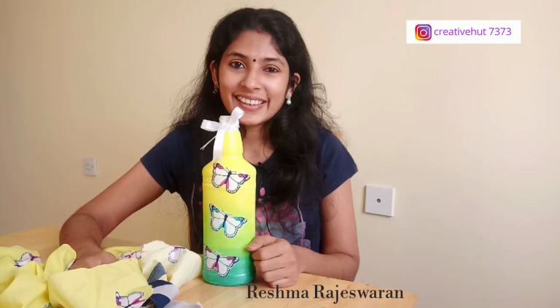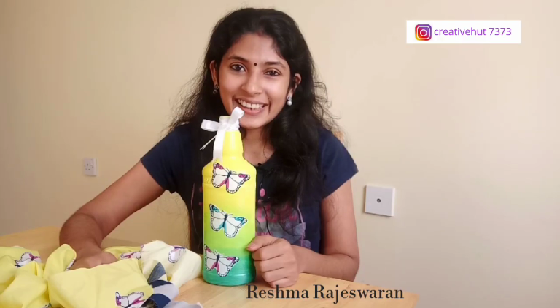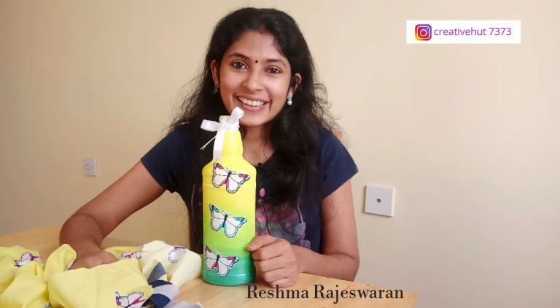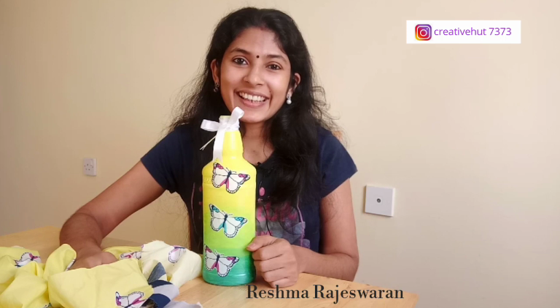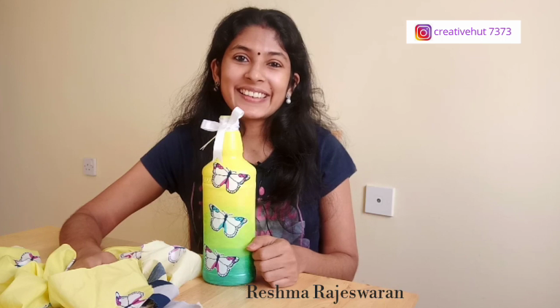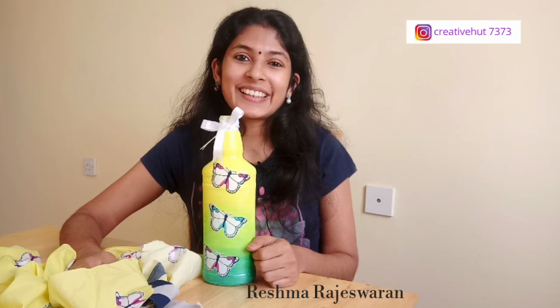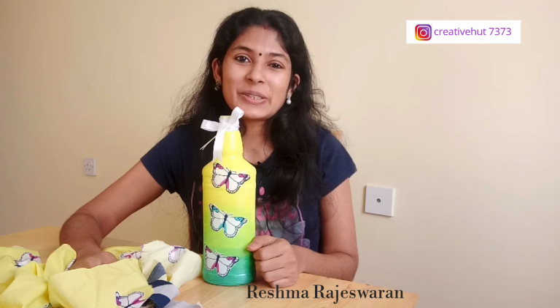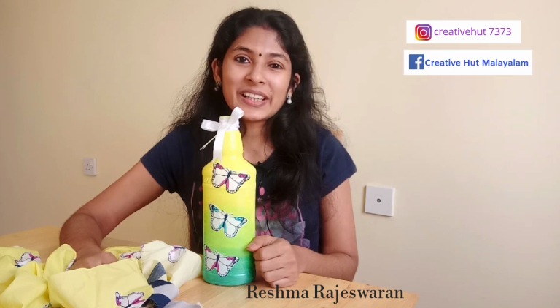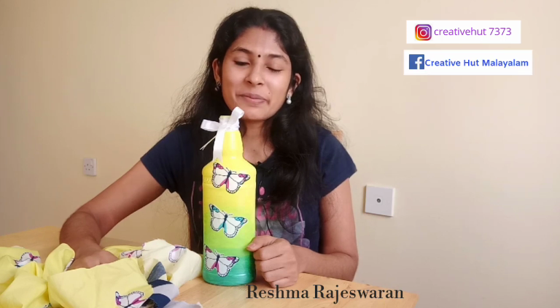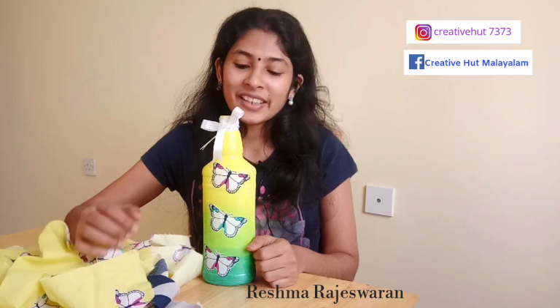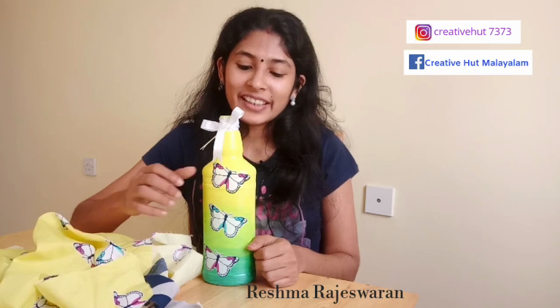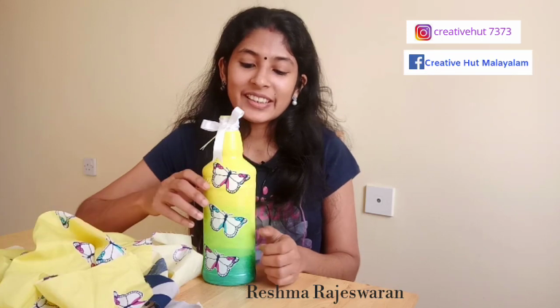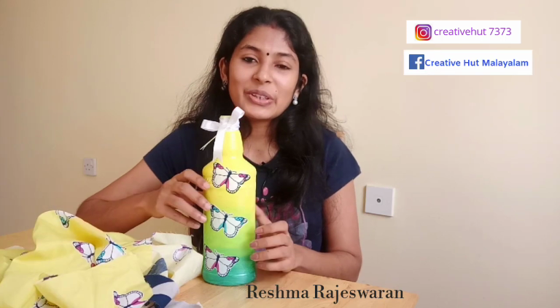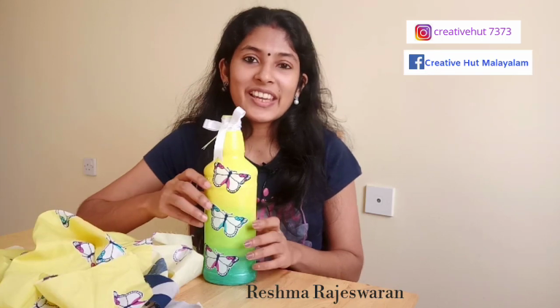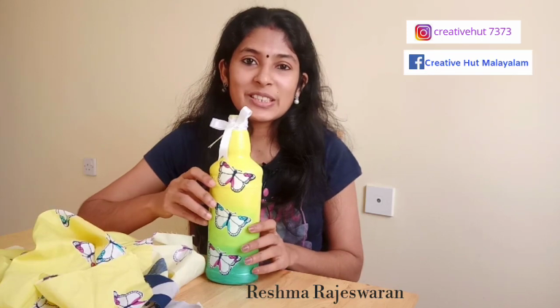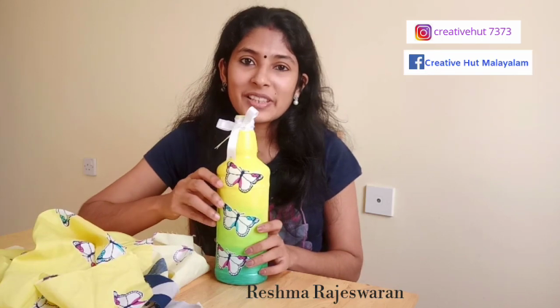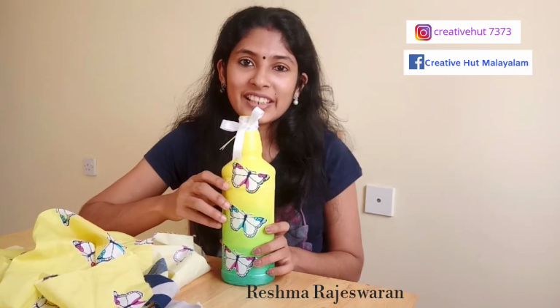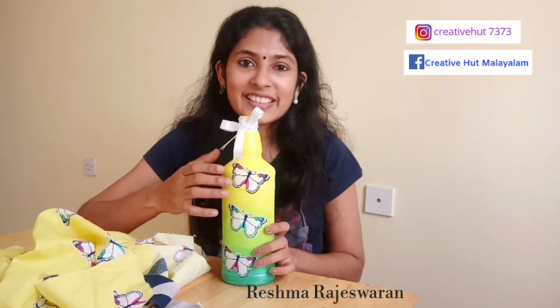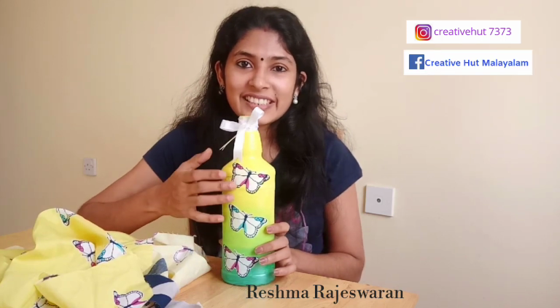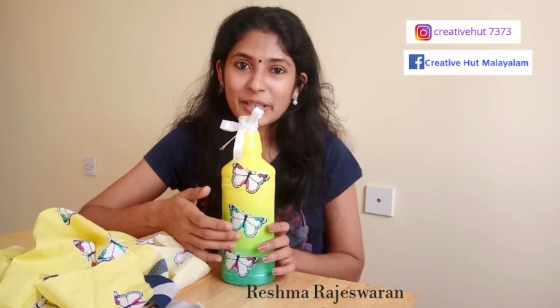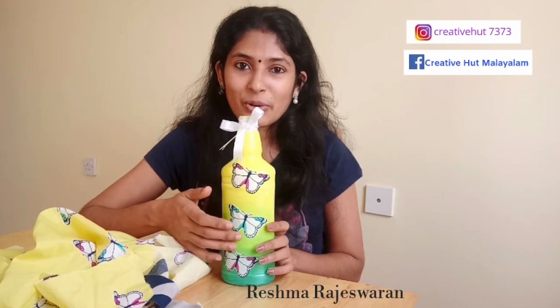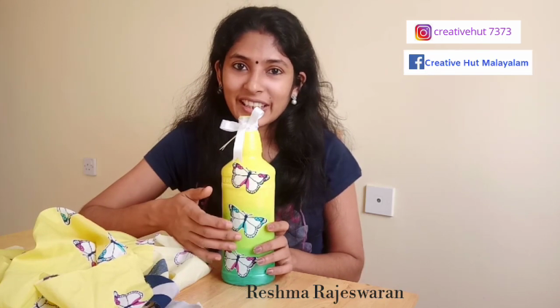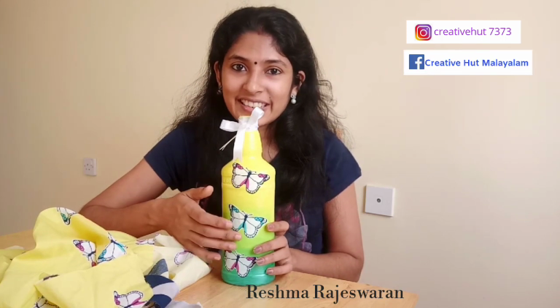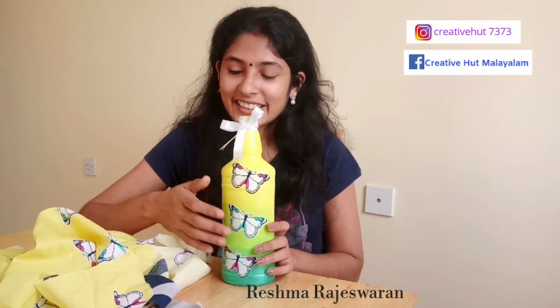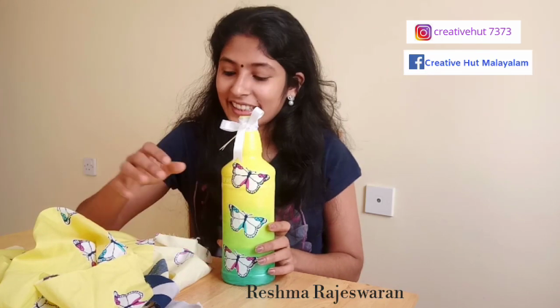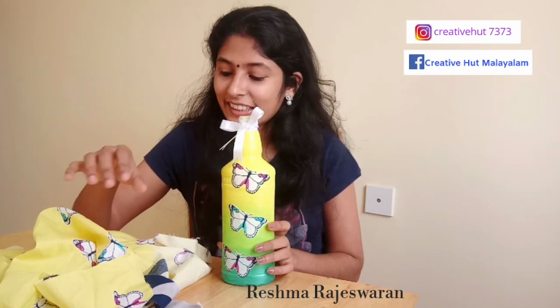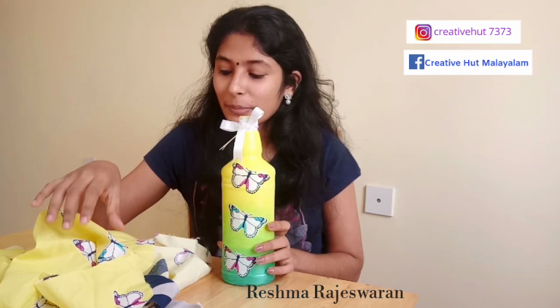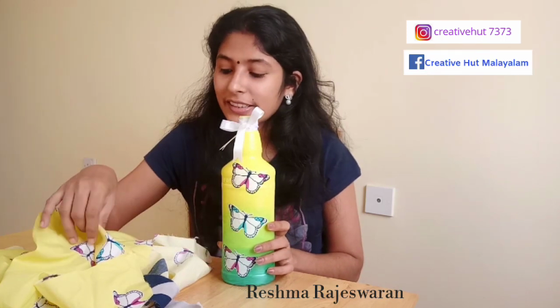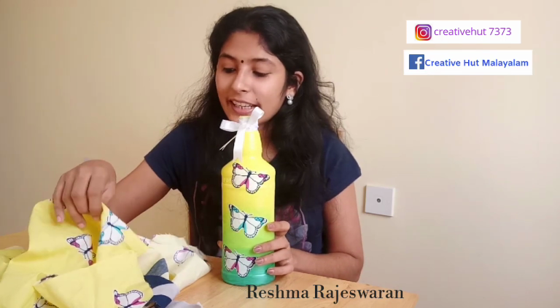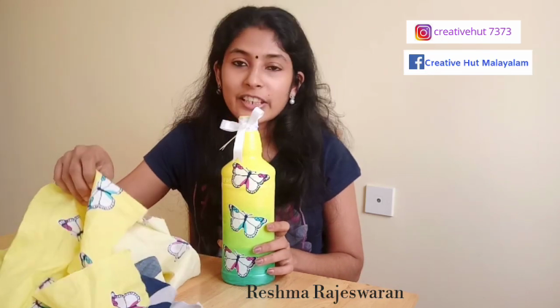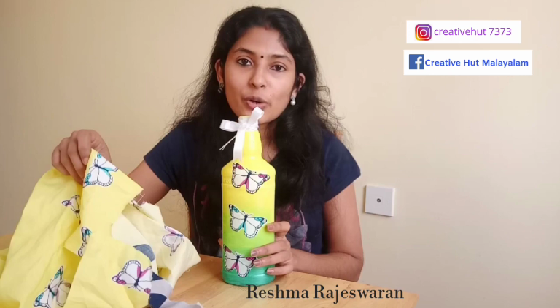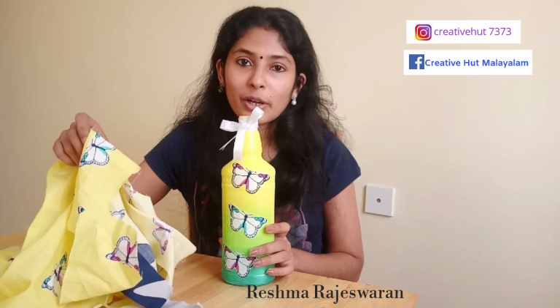This is a waste material. I am going to make a bottle art in the tailoring shop.